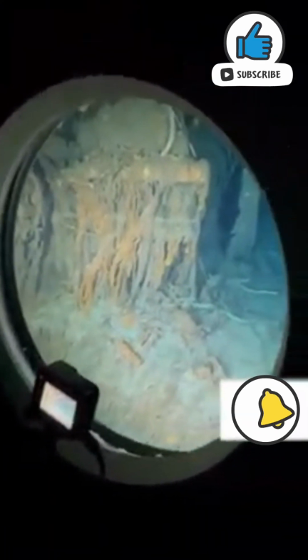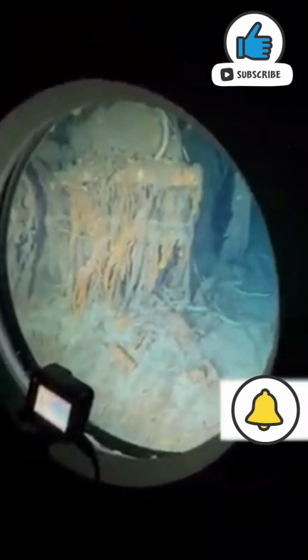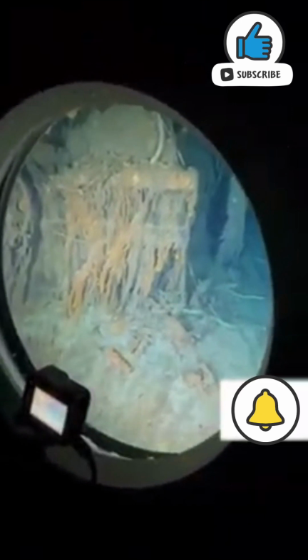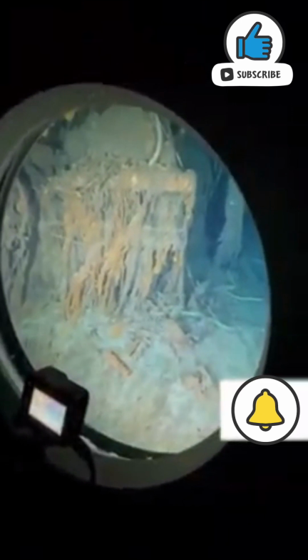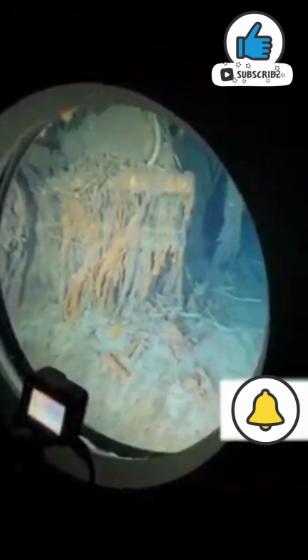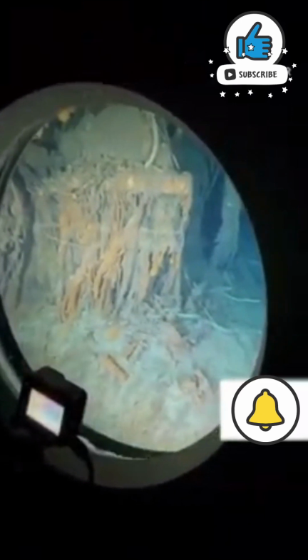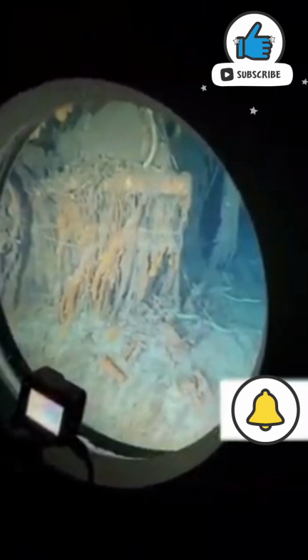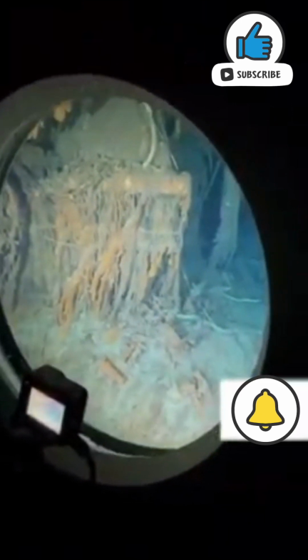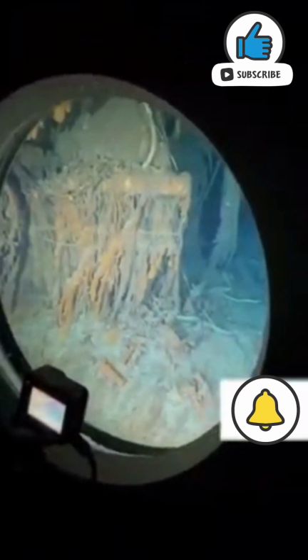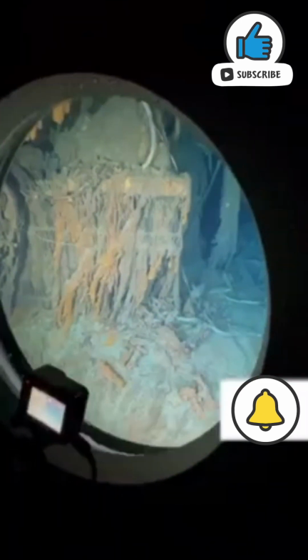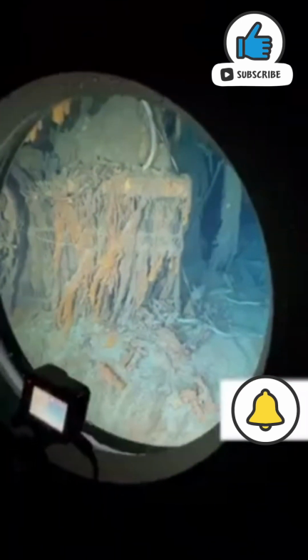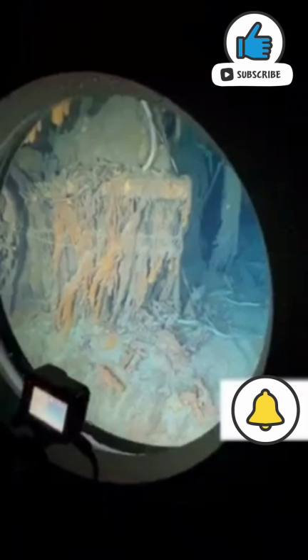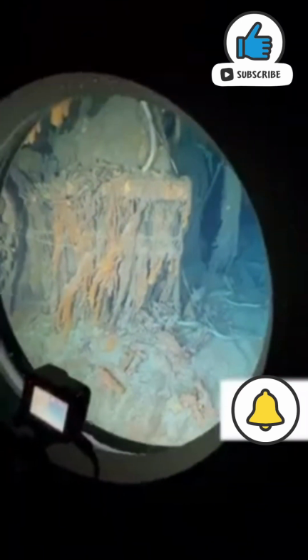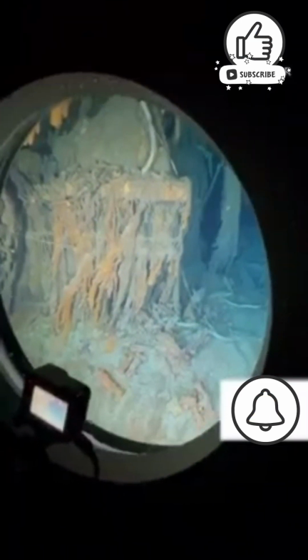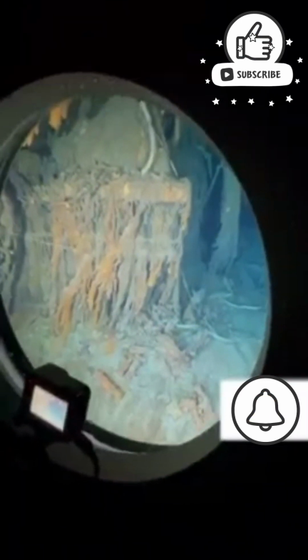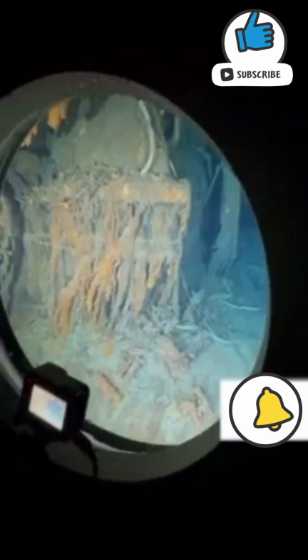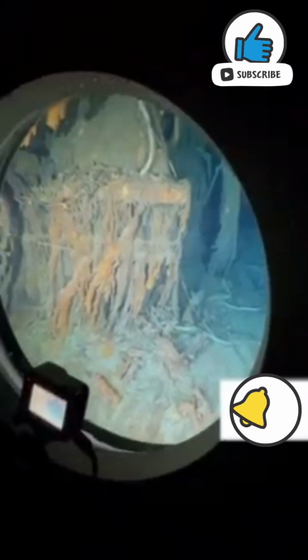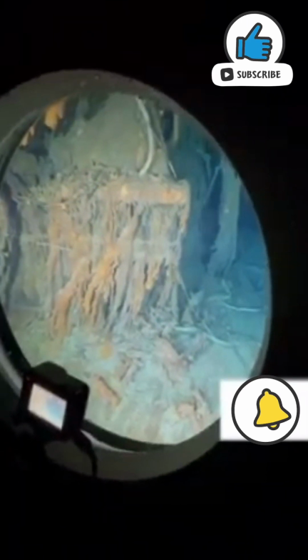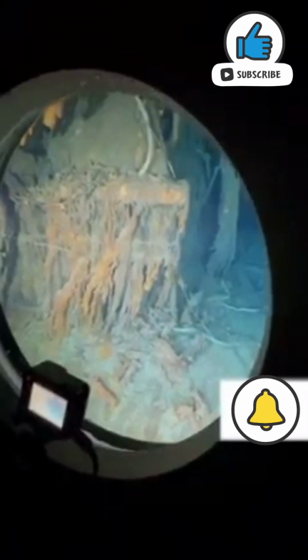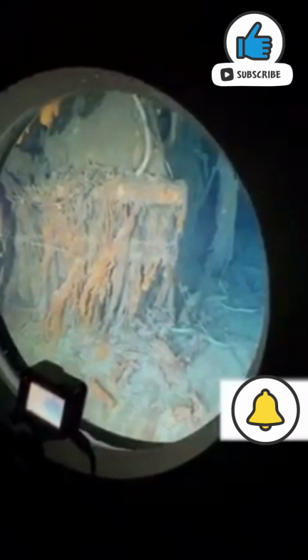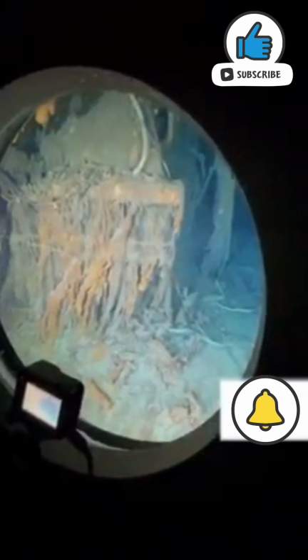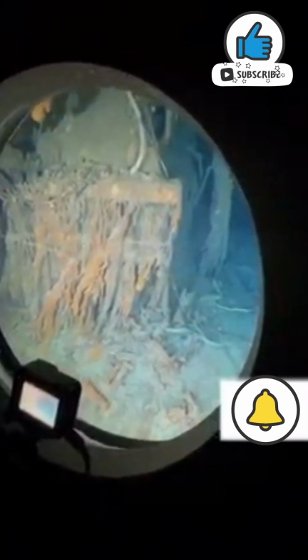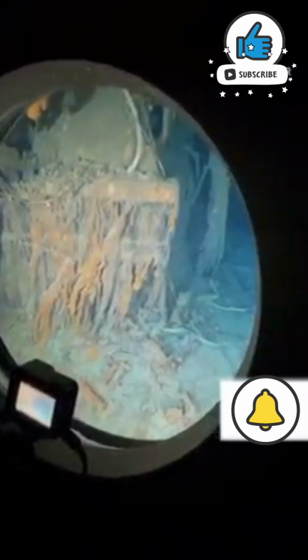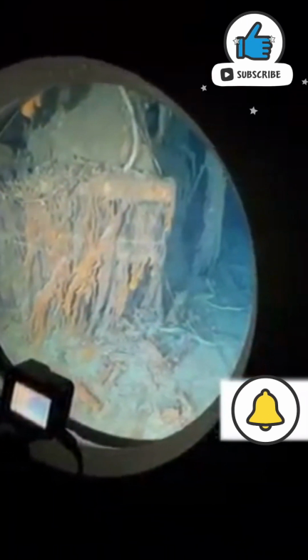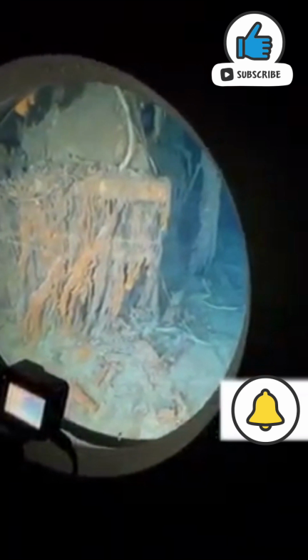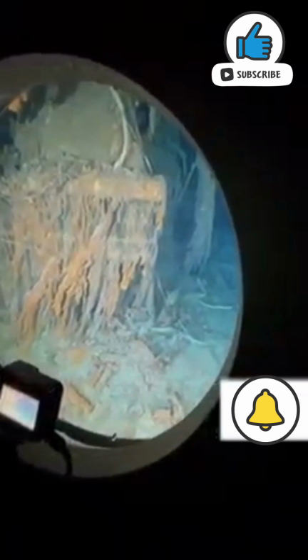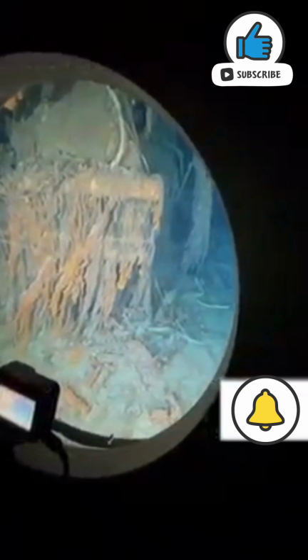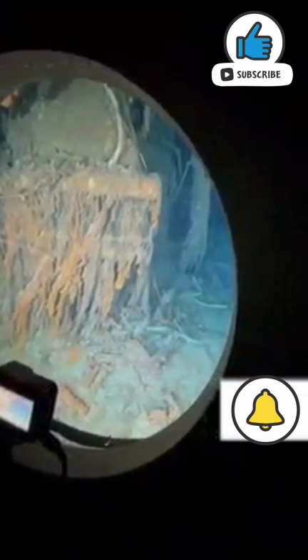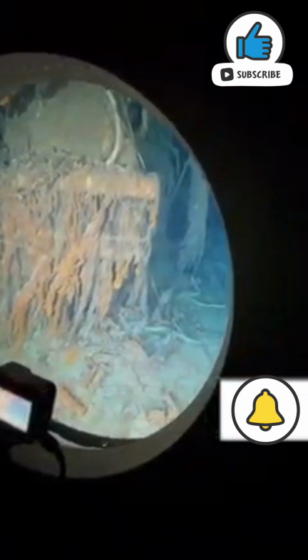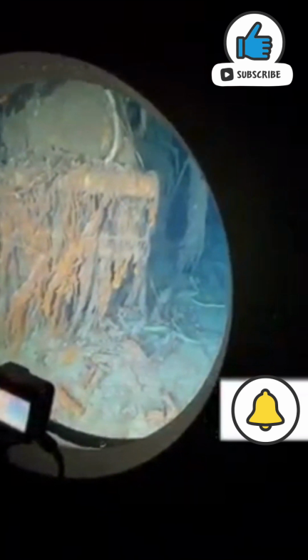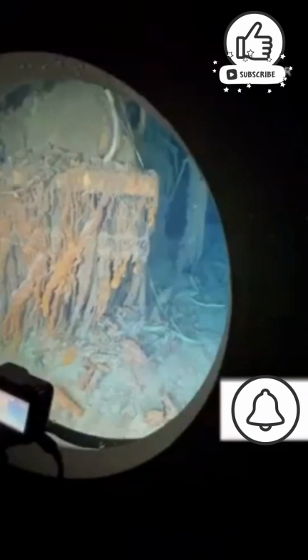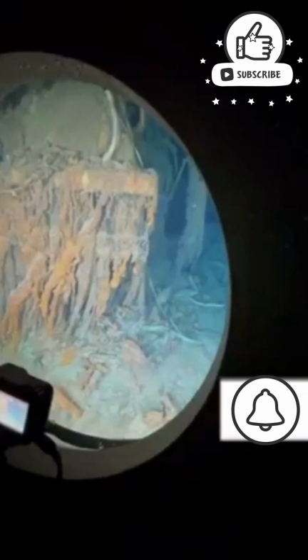Right up close to the stern, right? Look at that piece just fall right off. Yeah, that big piece just came off.